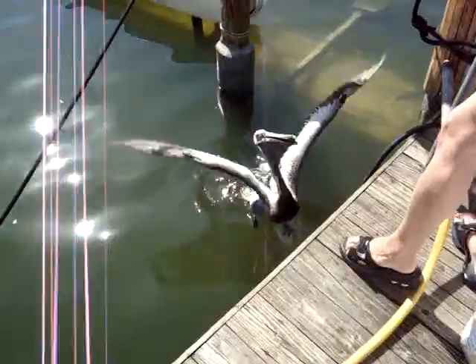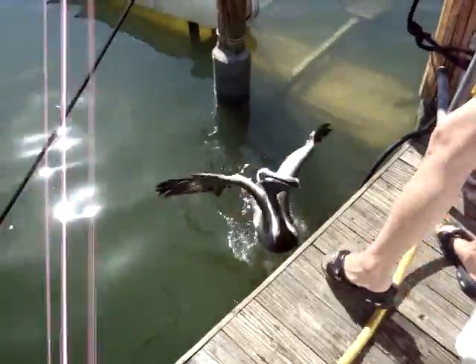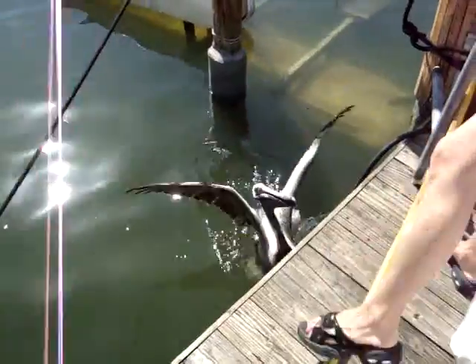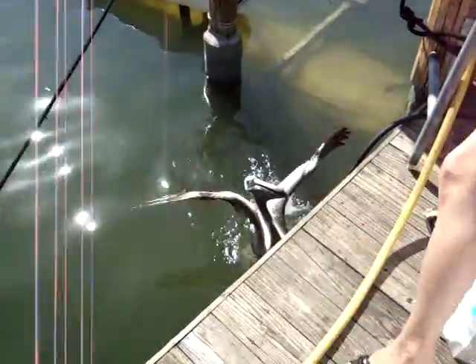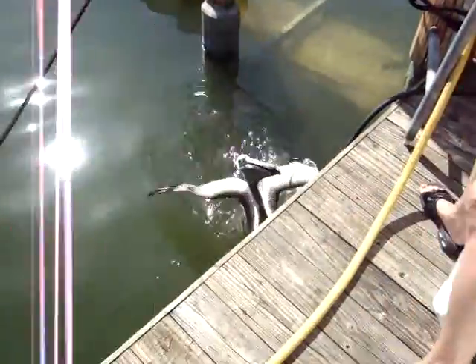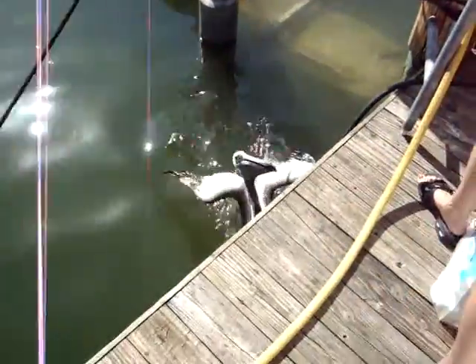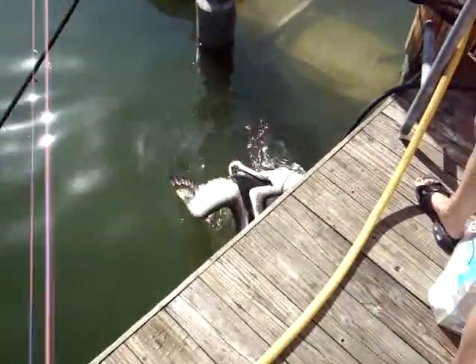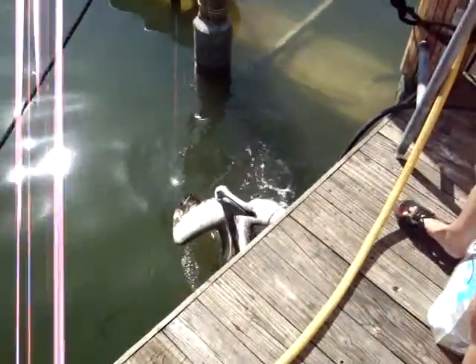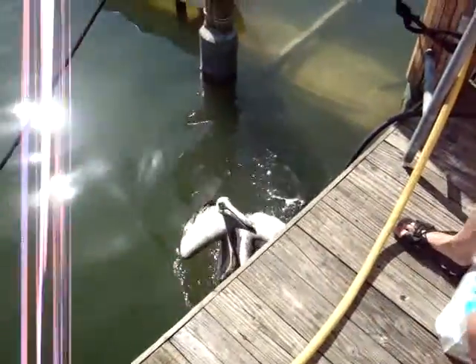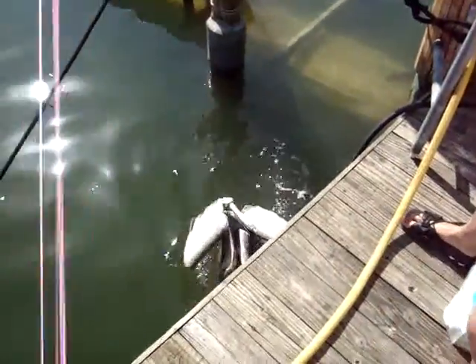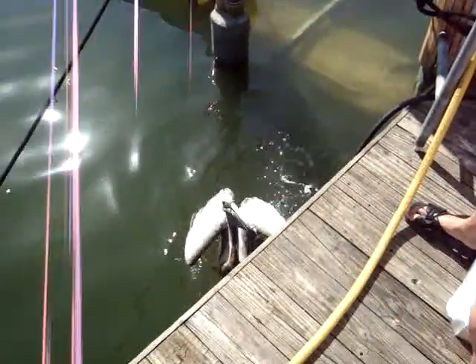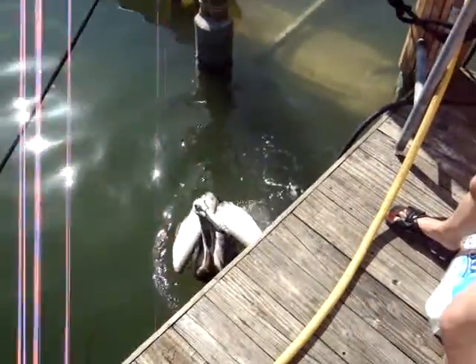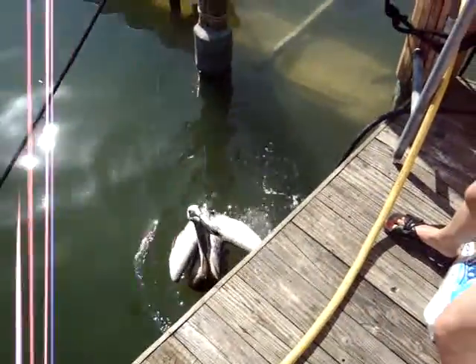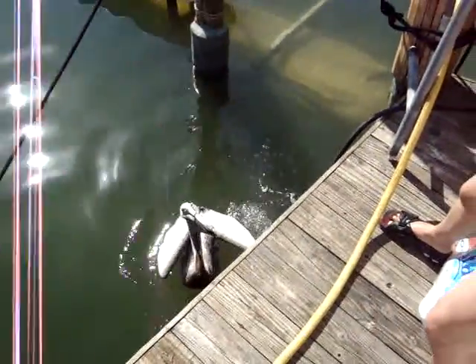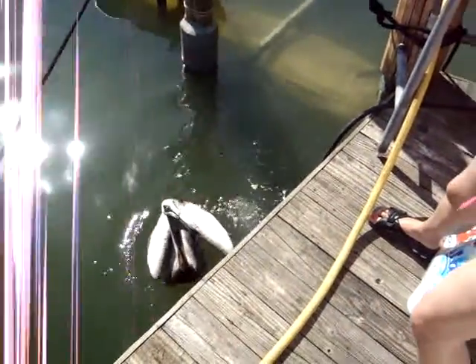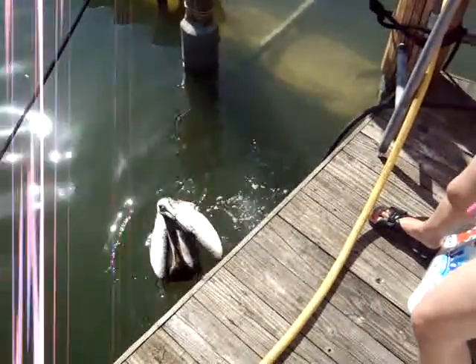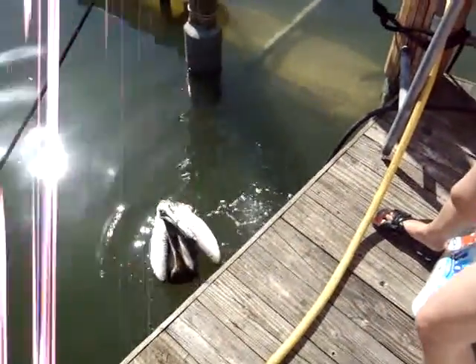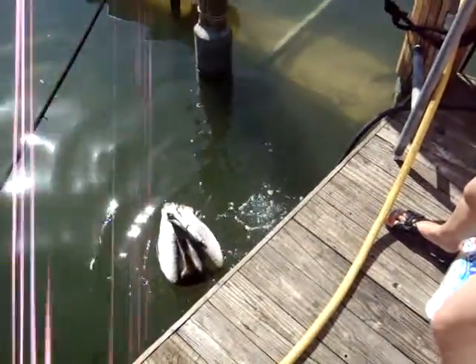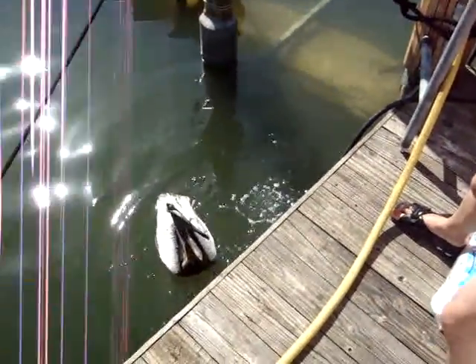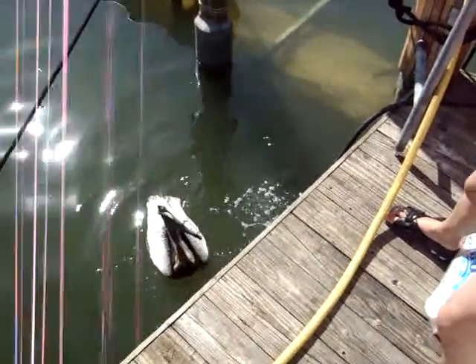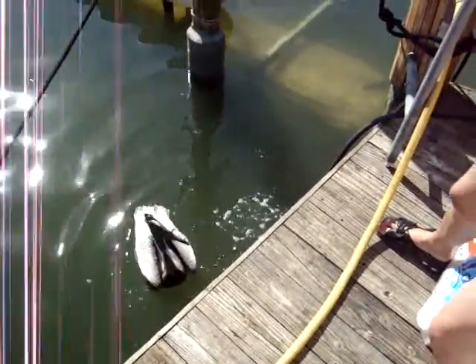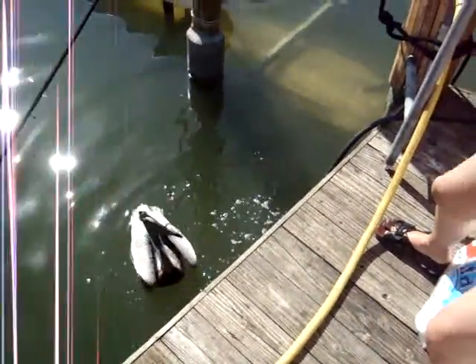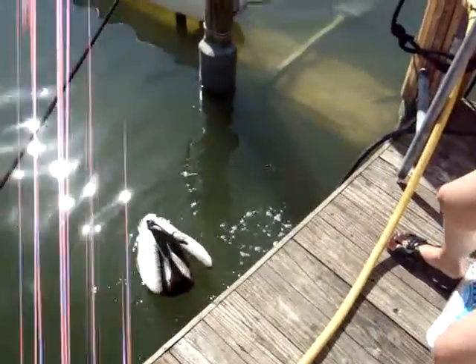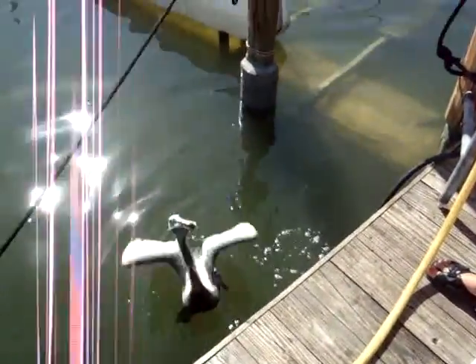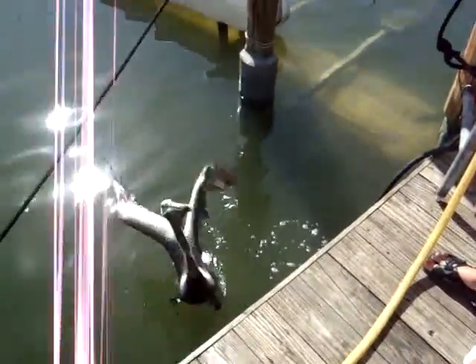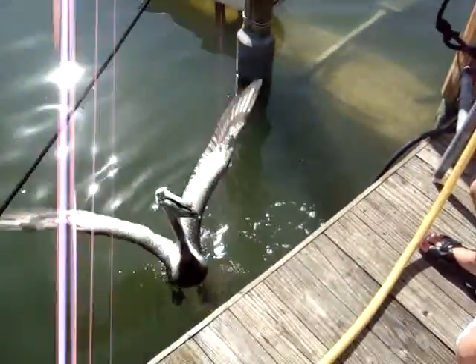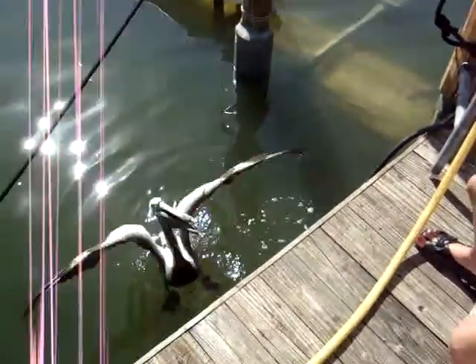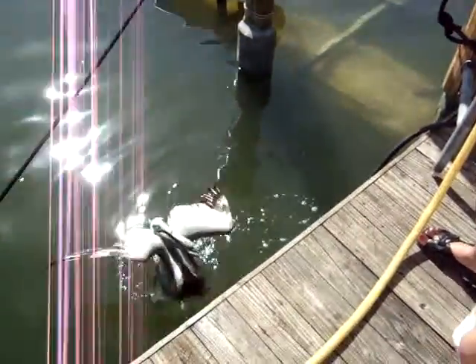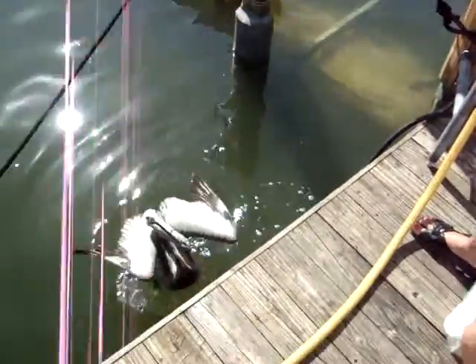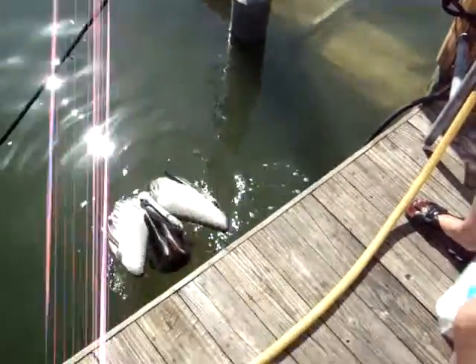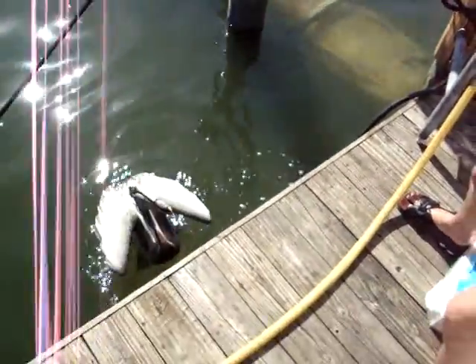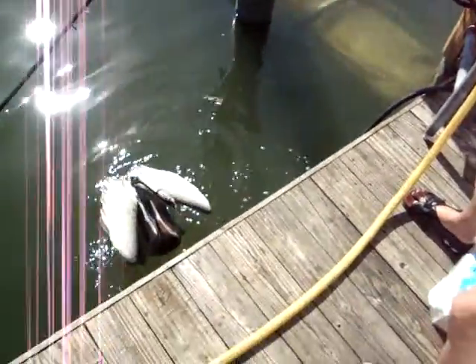Sean, take my picture. Got the video? Yep. Alright, show up, look at my fish. This is barracuda.